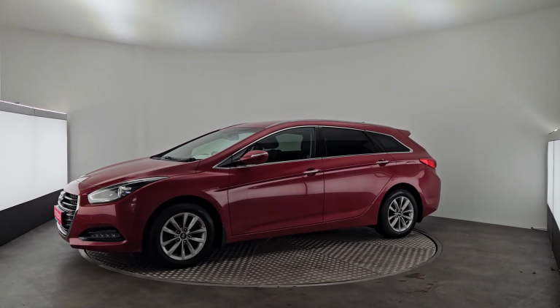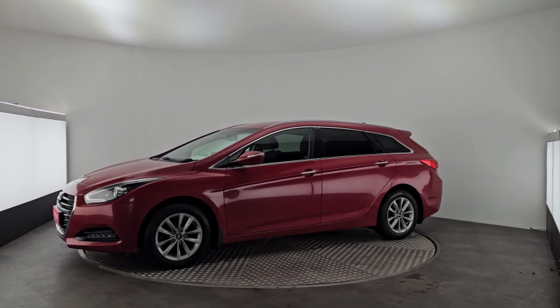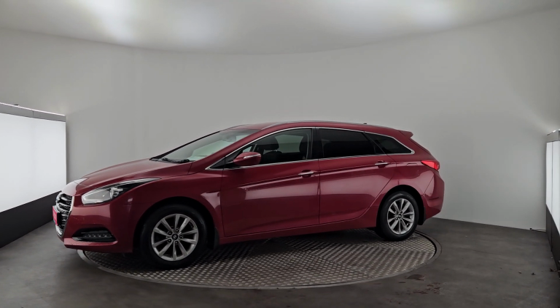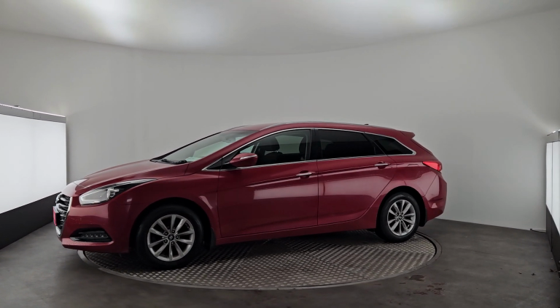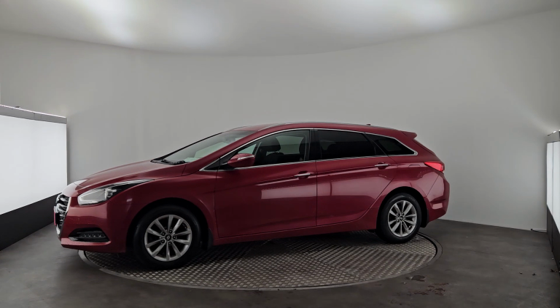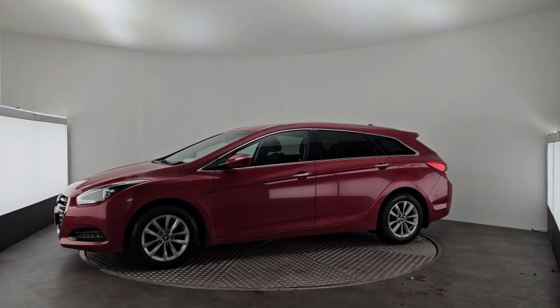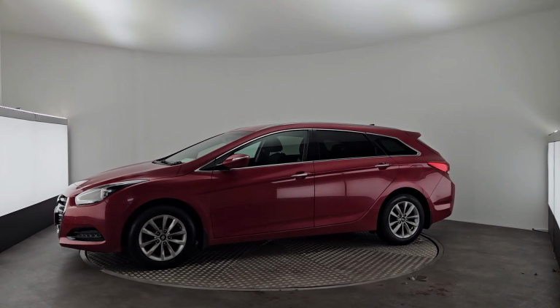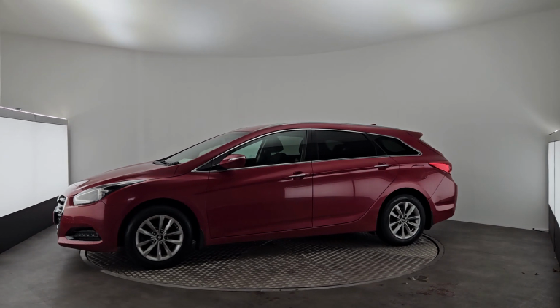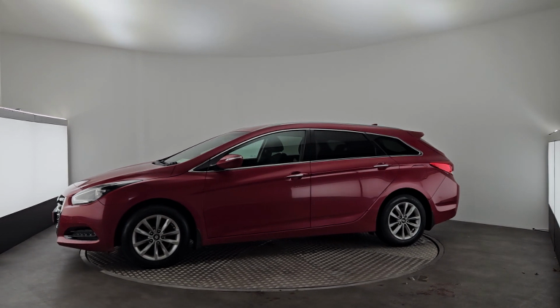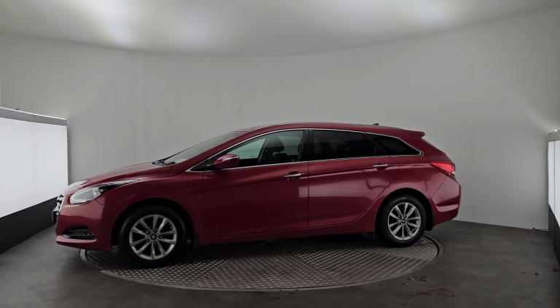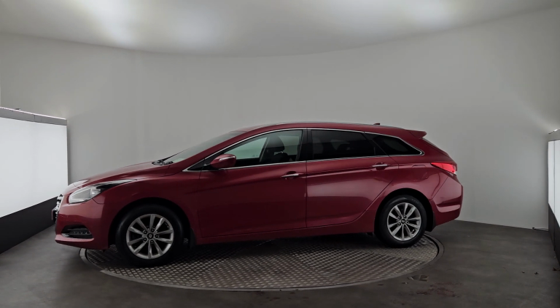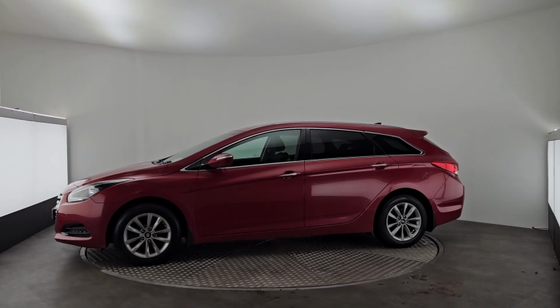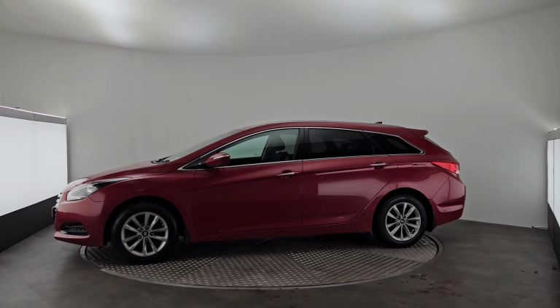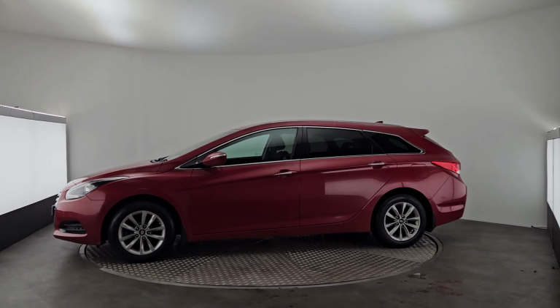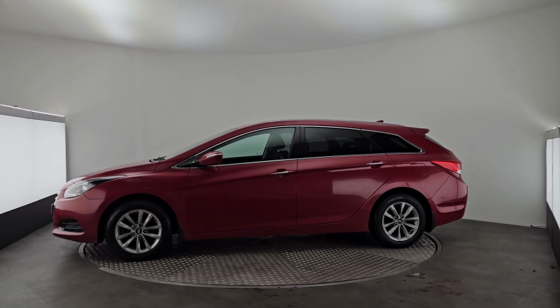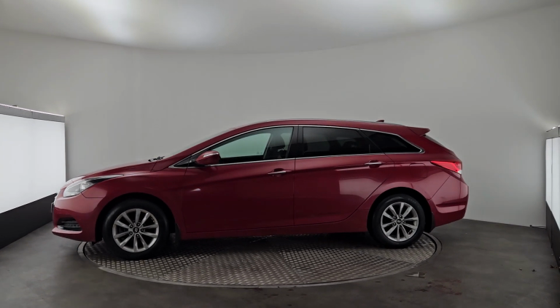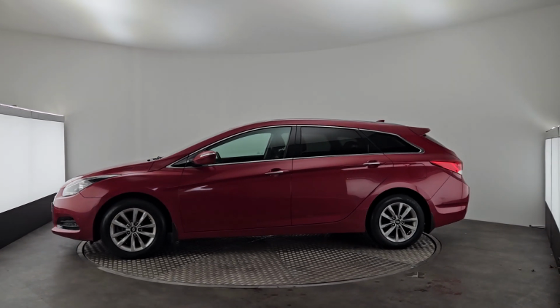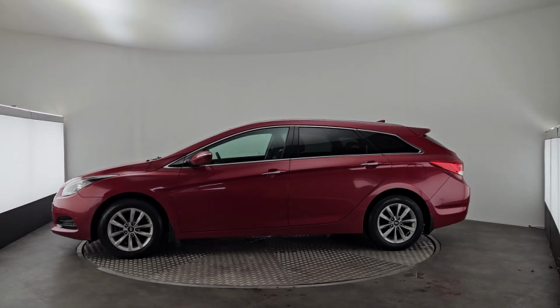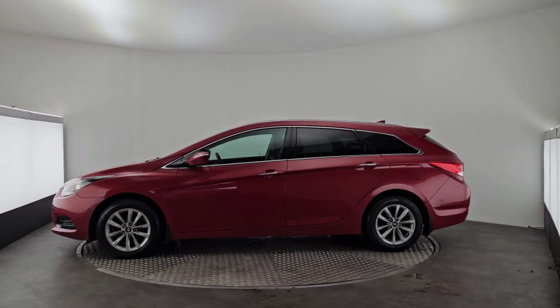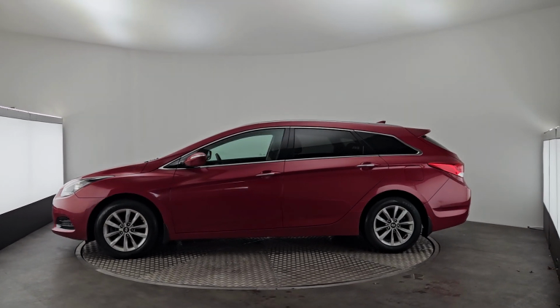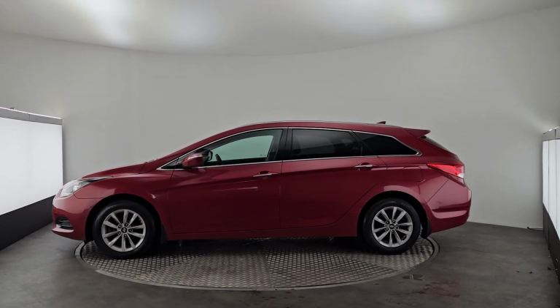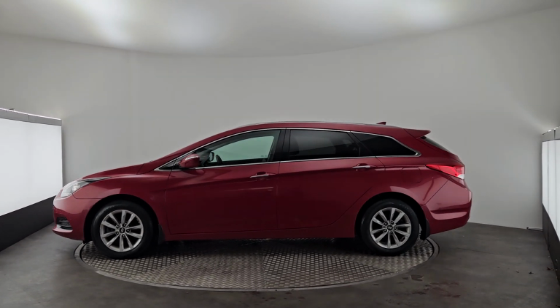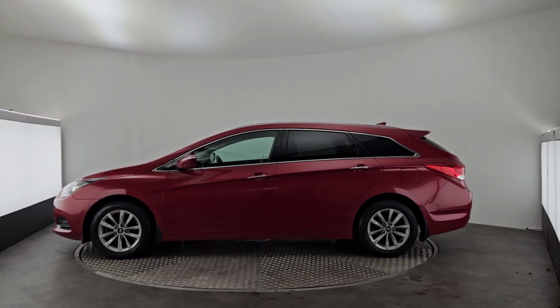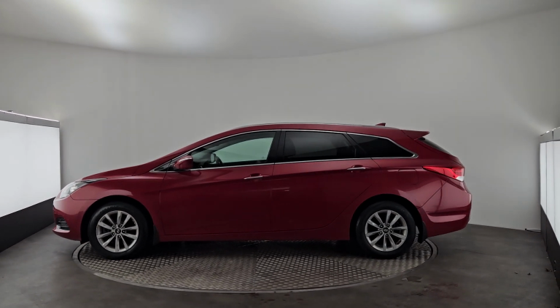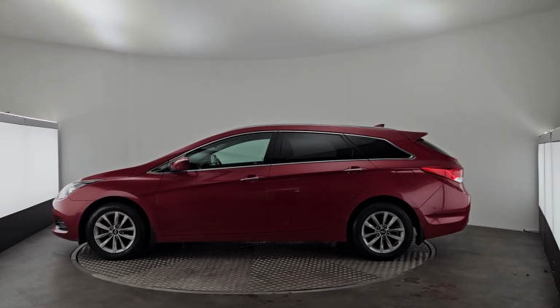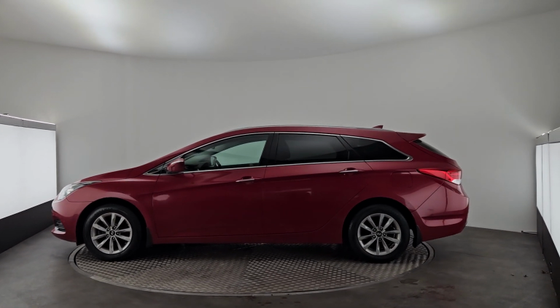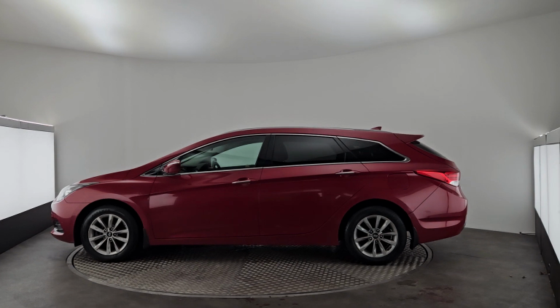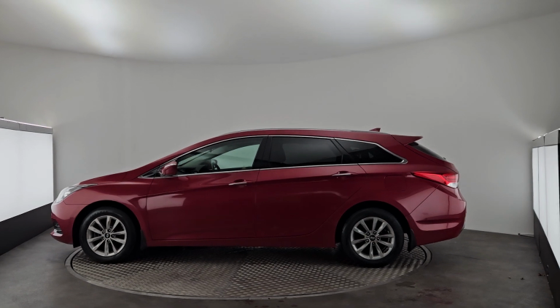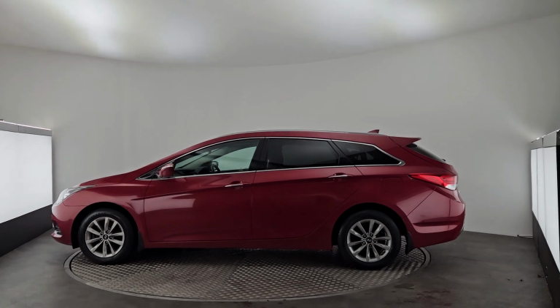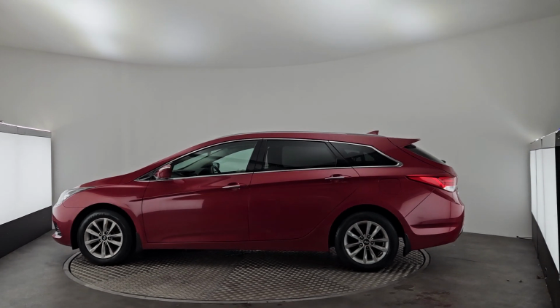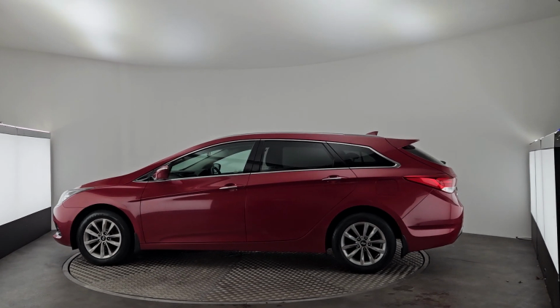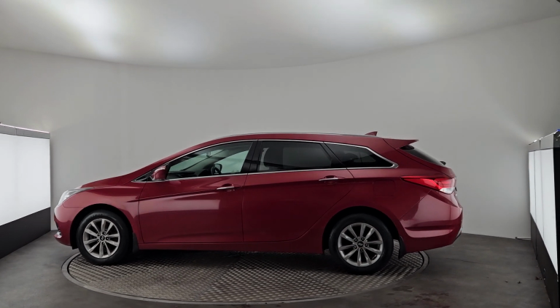It comes with privacy glass in the back, front and back parking sensors. This car also comes with 12 months warranty, fully serviced, fully validated.